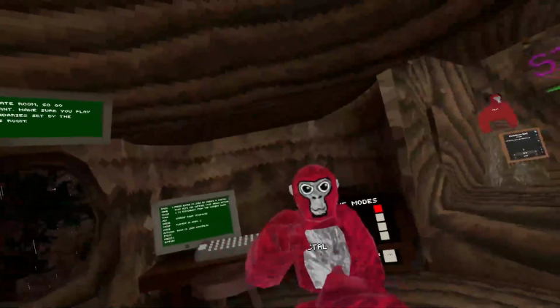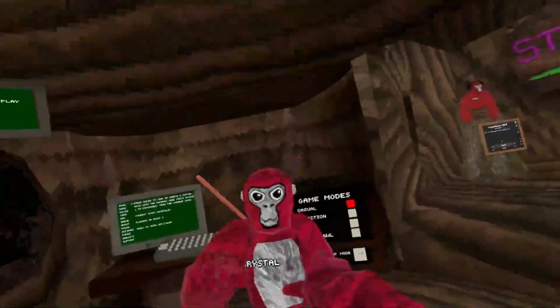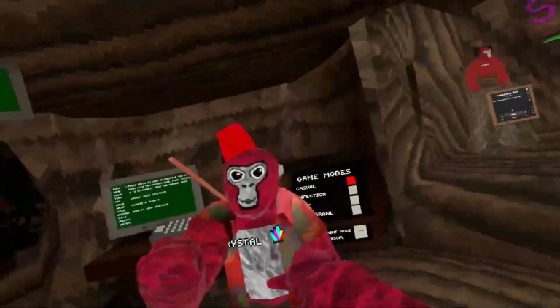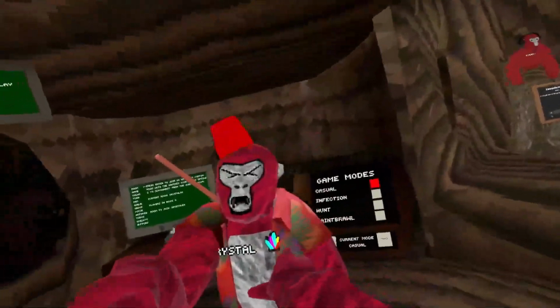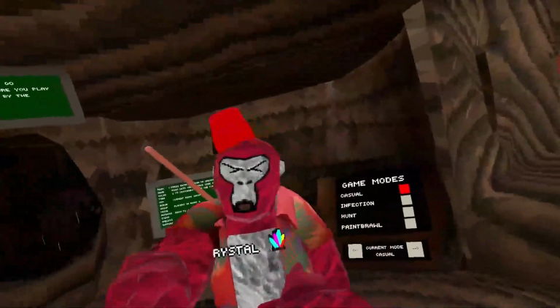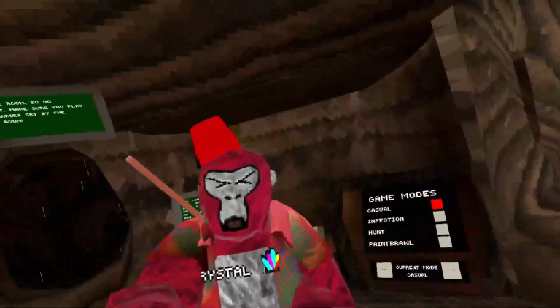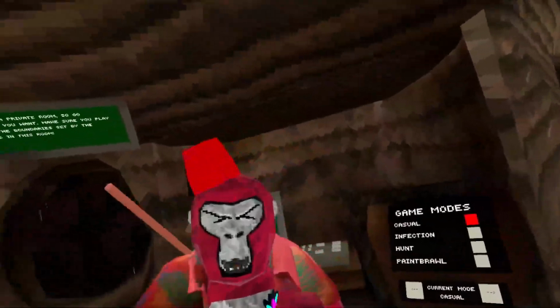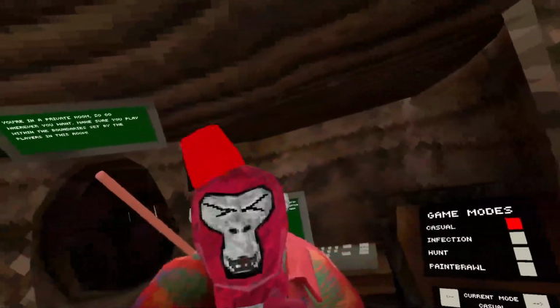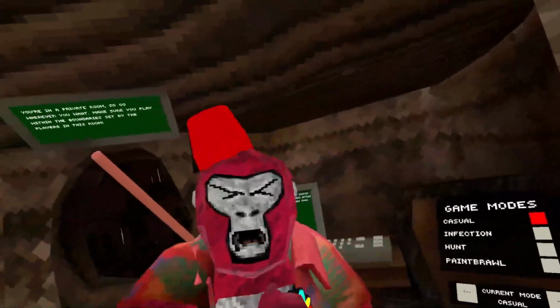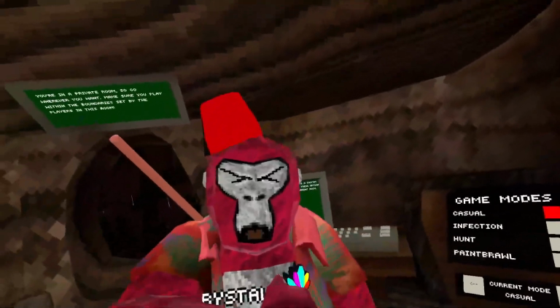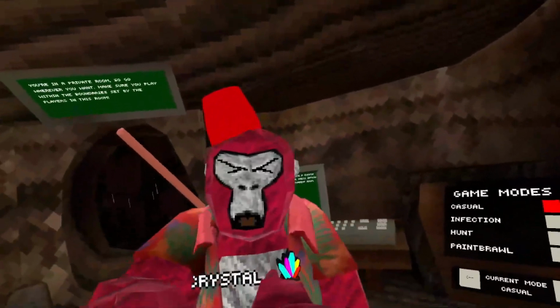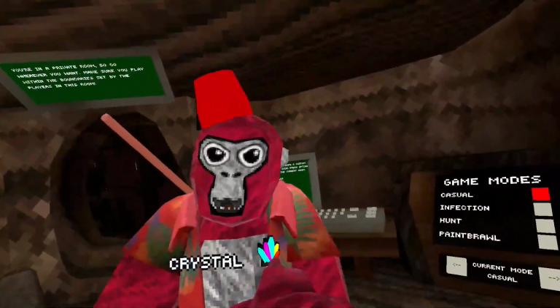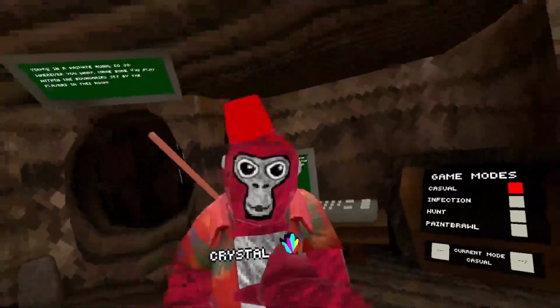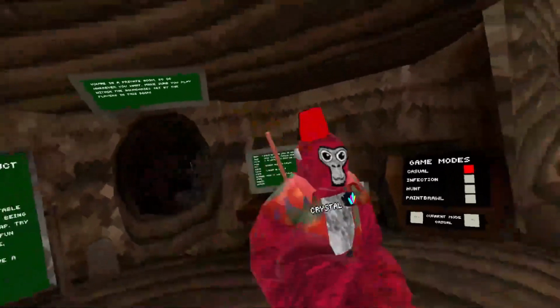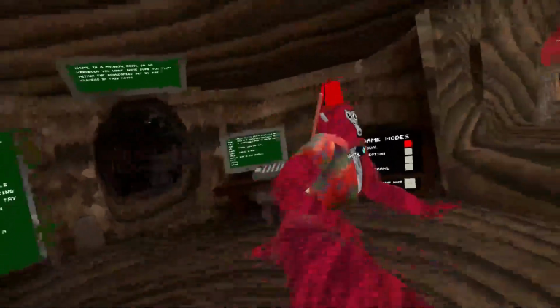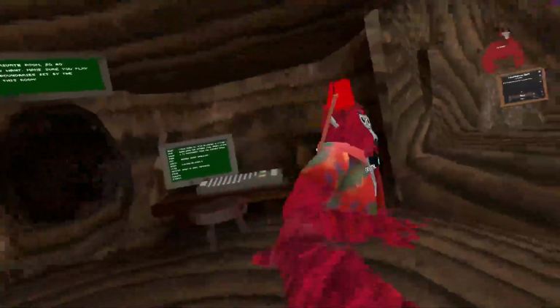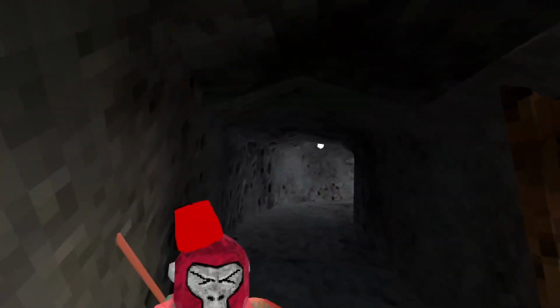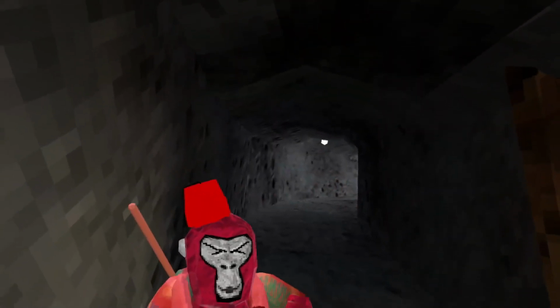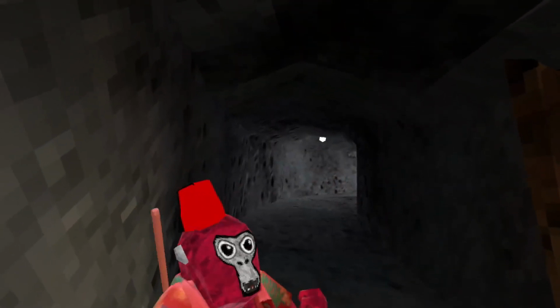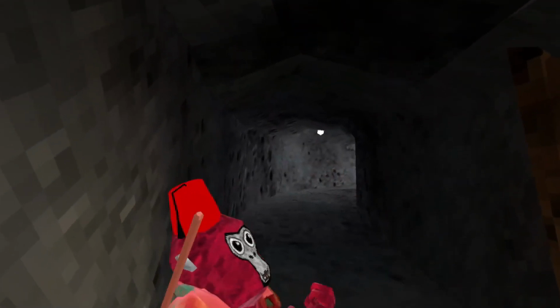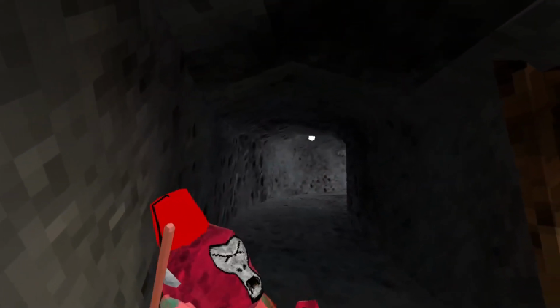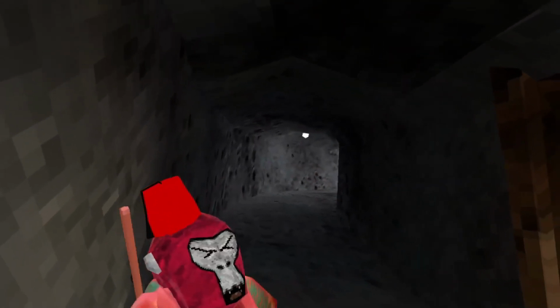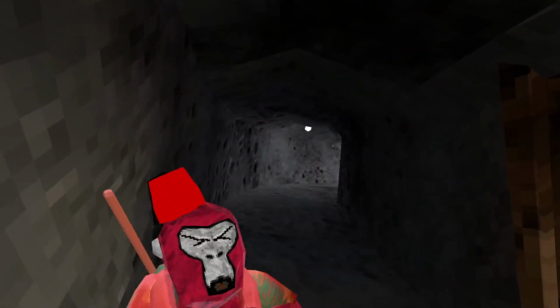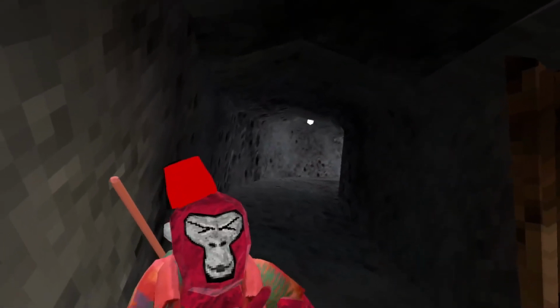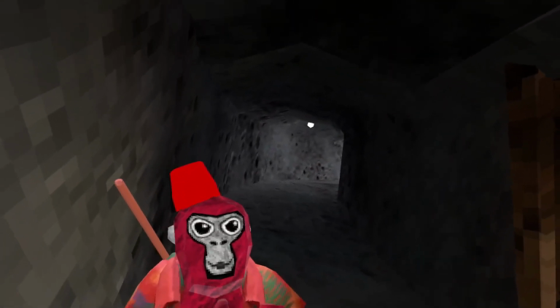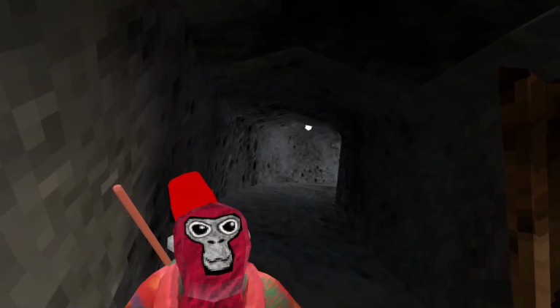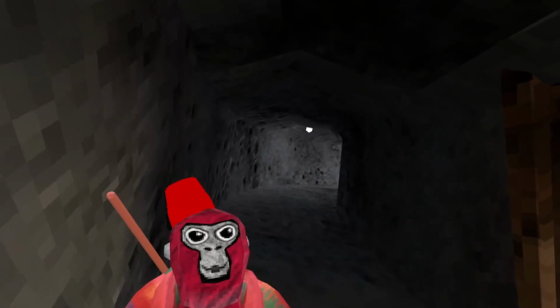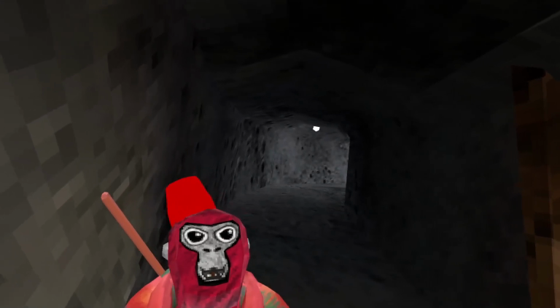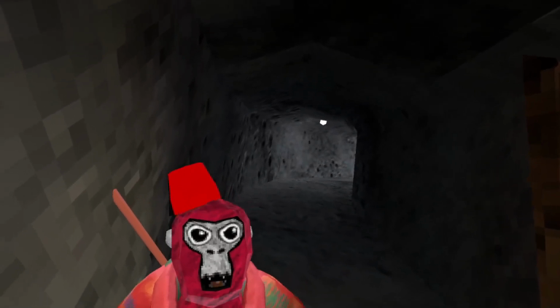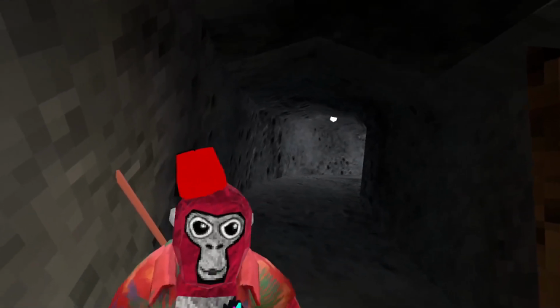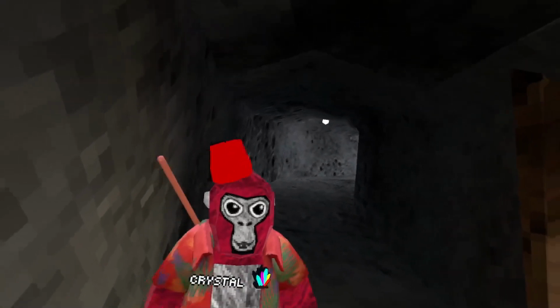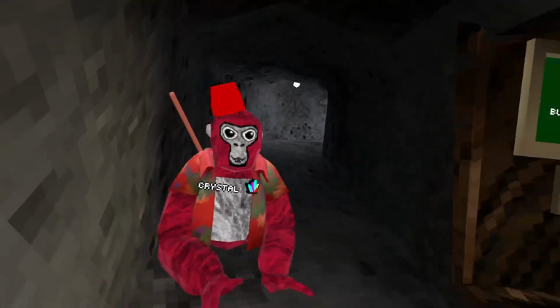Crystal — oh my gosh, that is so weird looking at that. That is so weird.